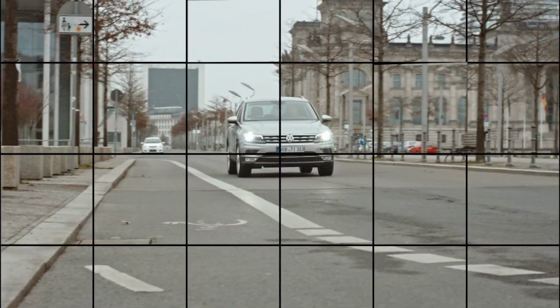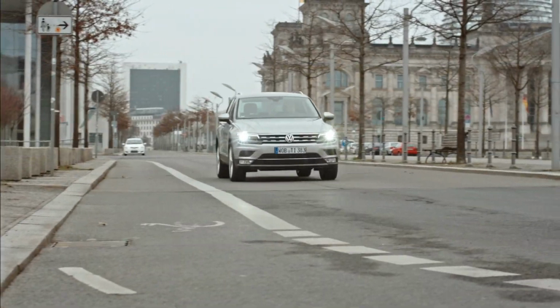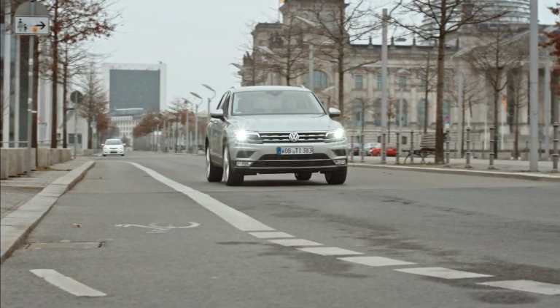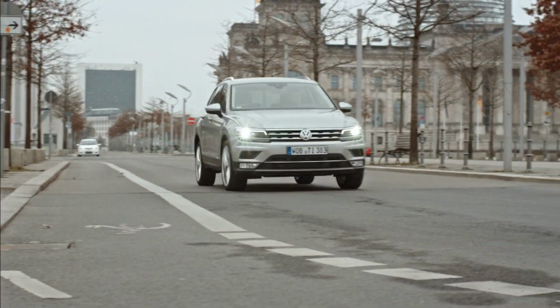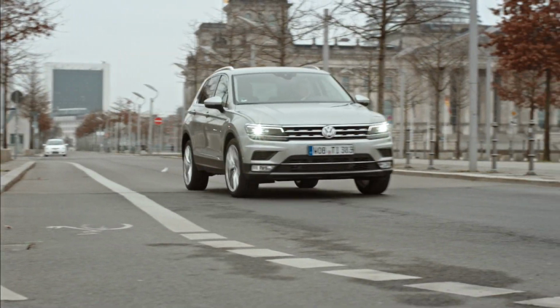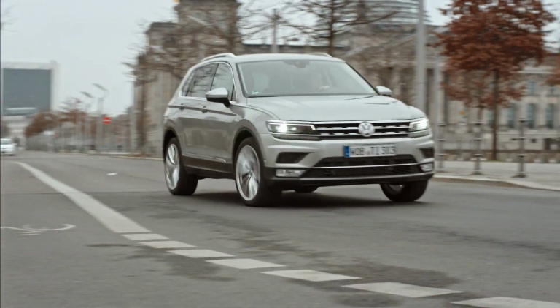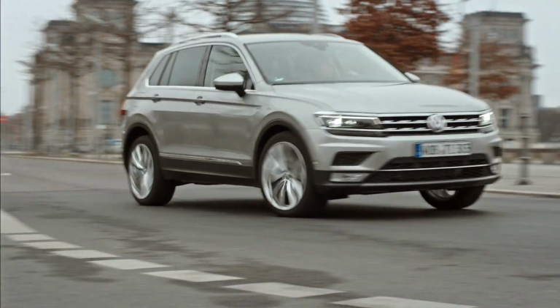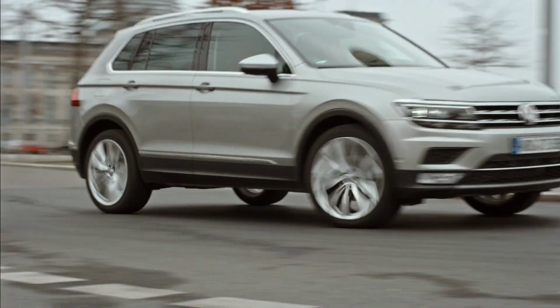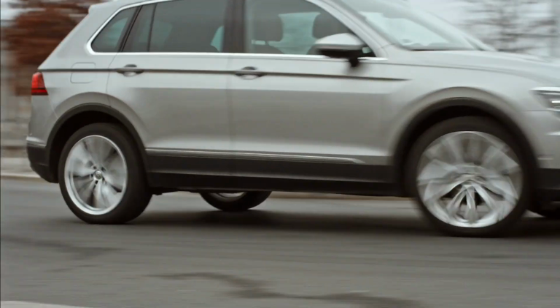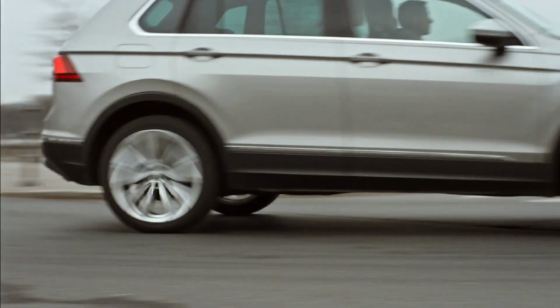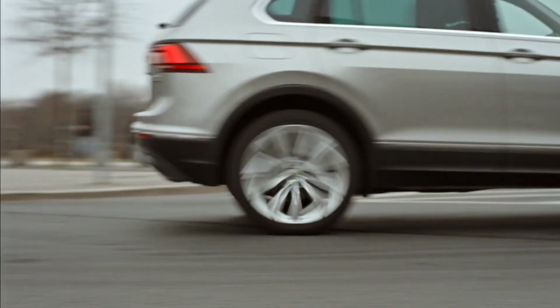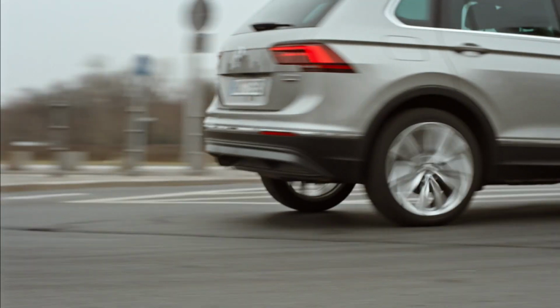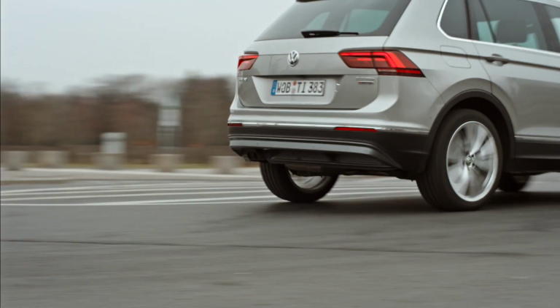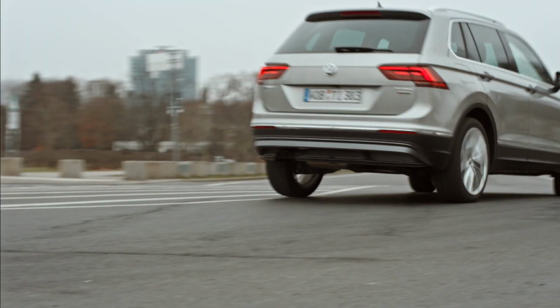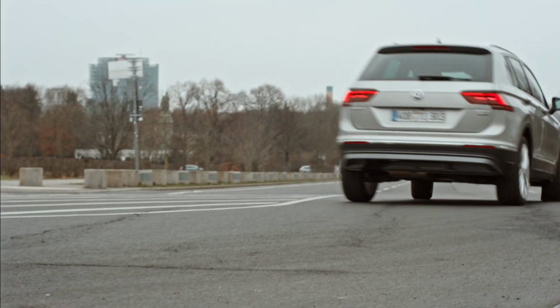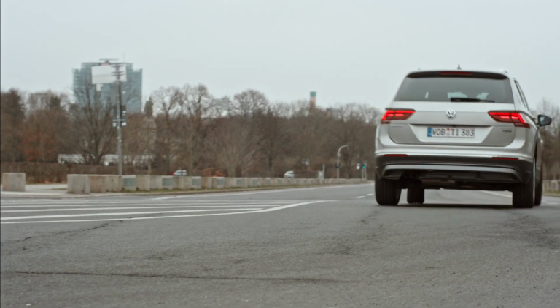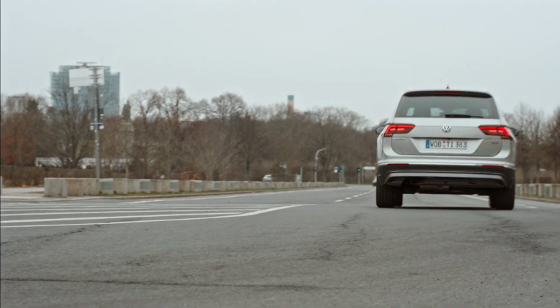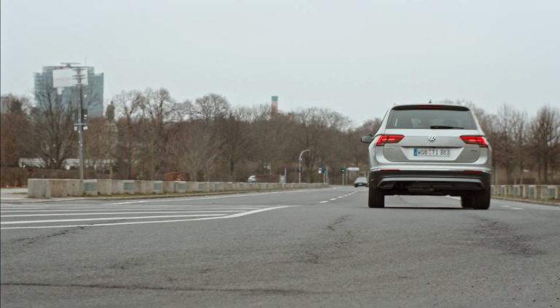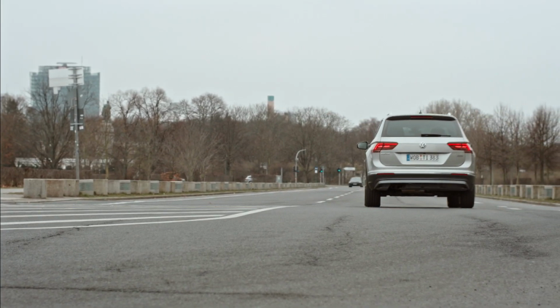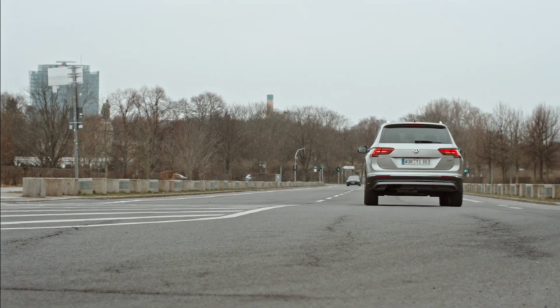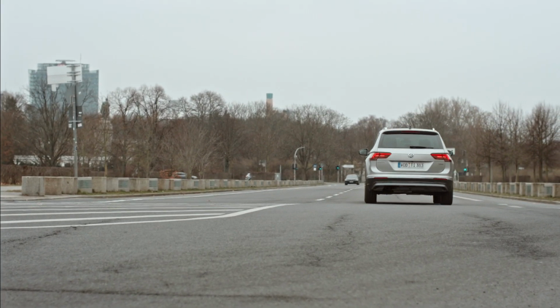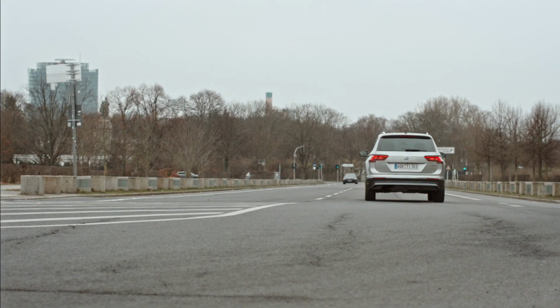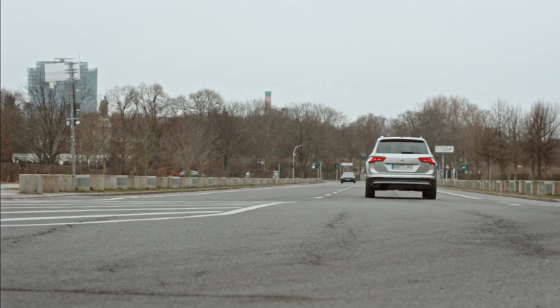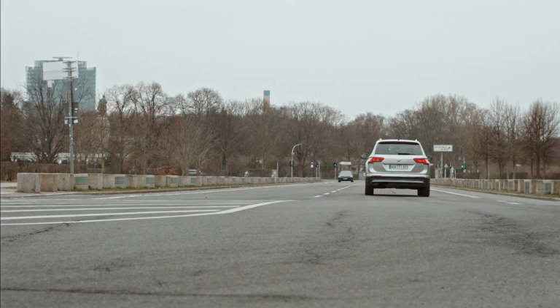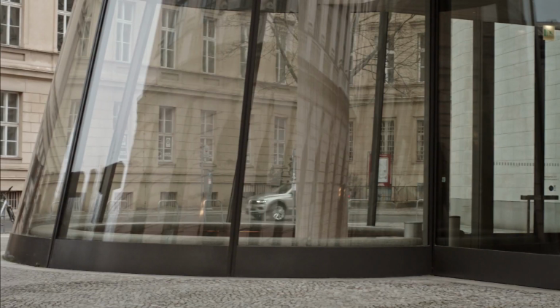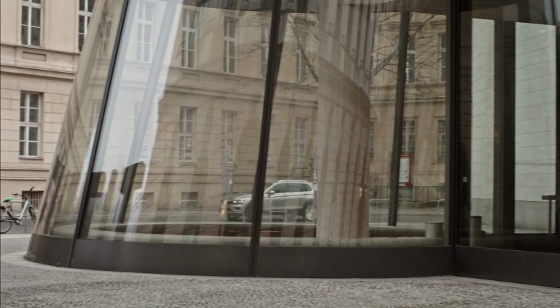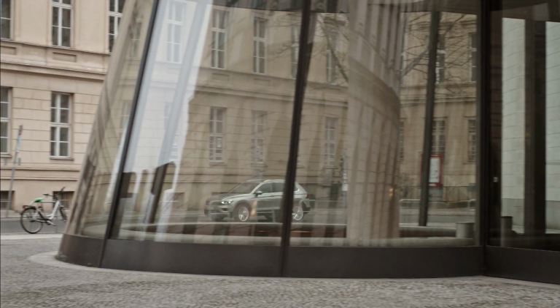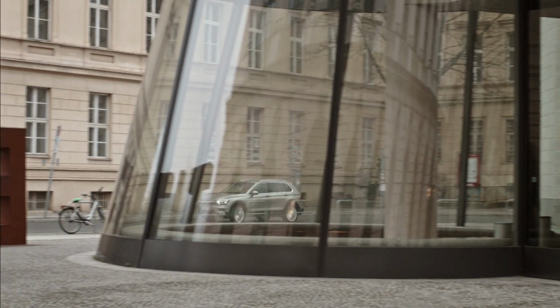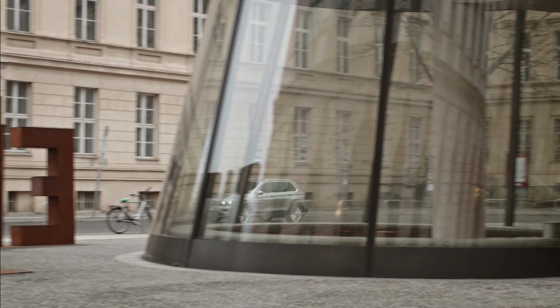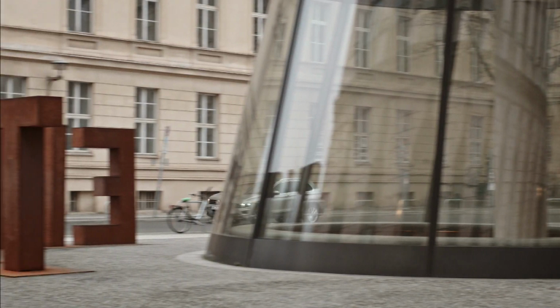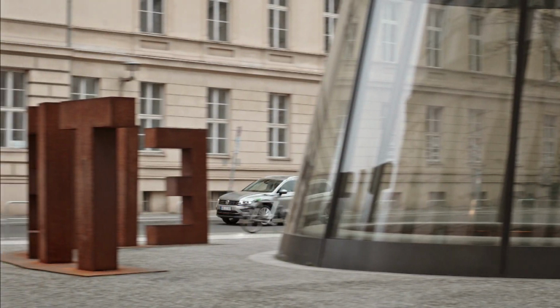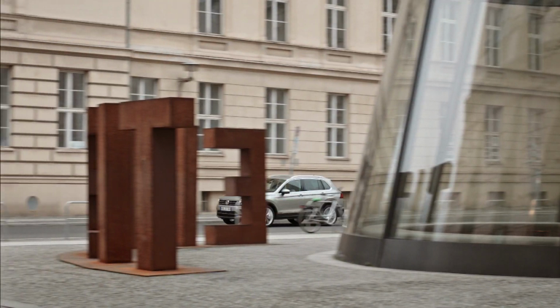To get an idea of how all of this feels on the road, we've changed into a new clean Tiguan and we're now ready to drive off in the 2-litre diesel.